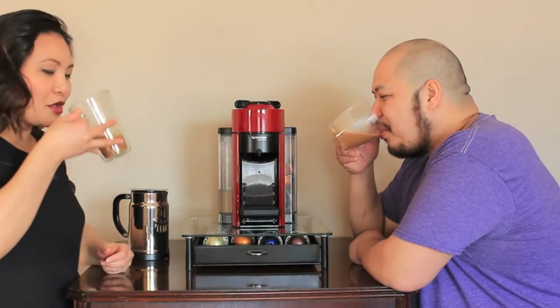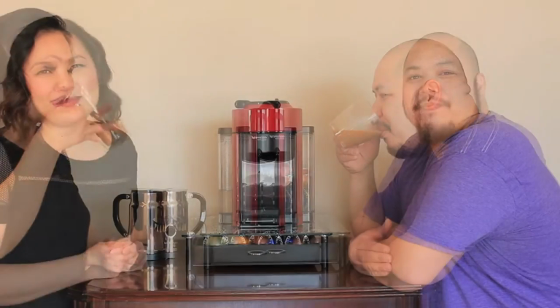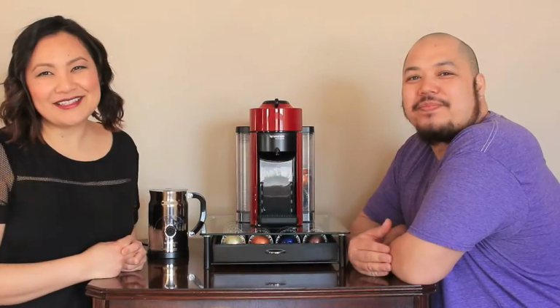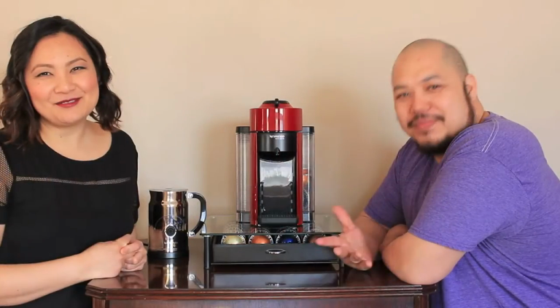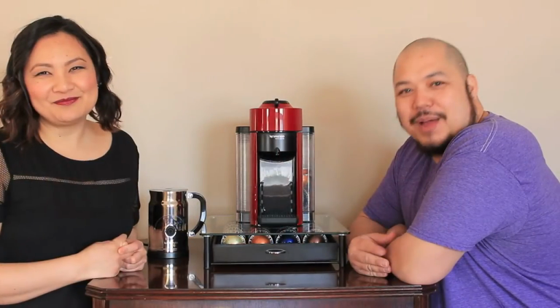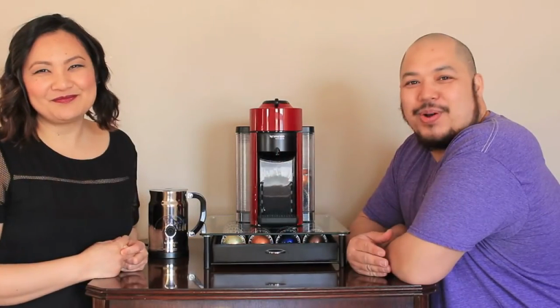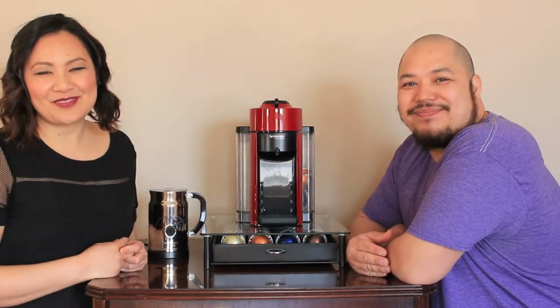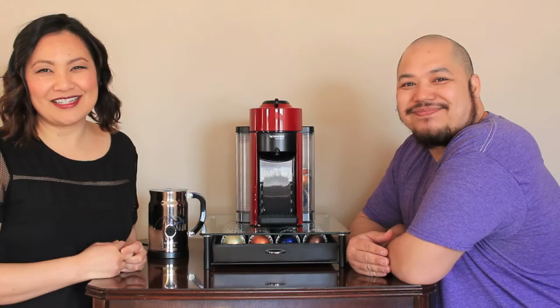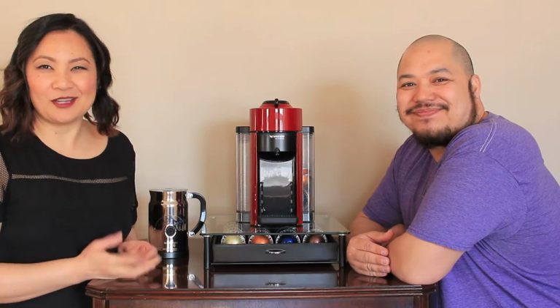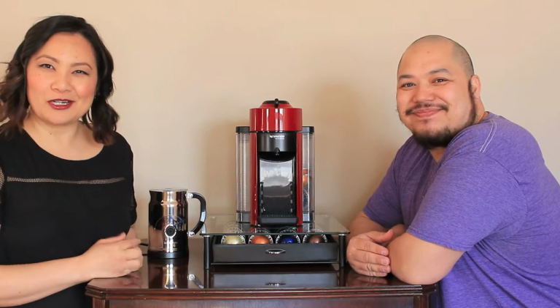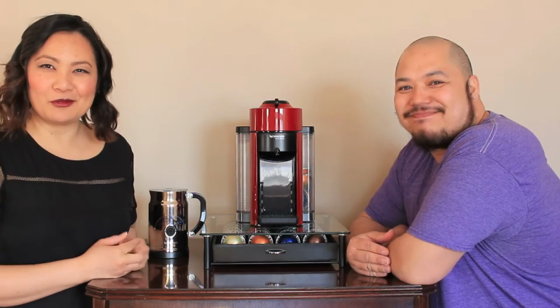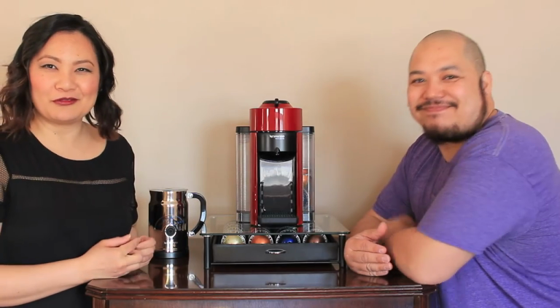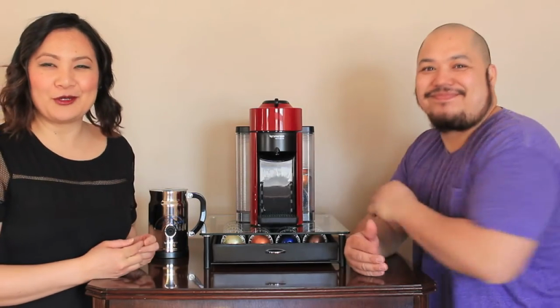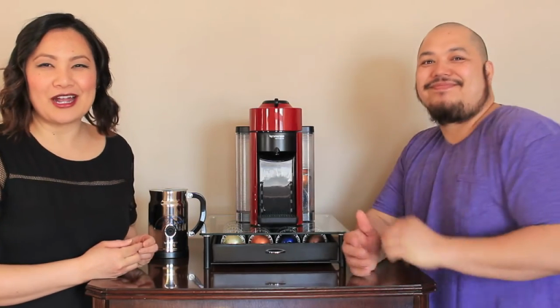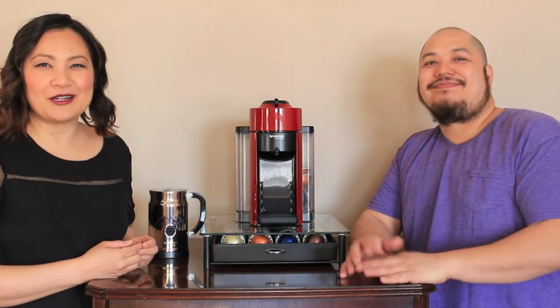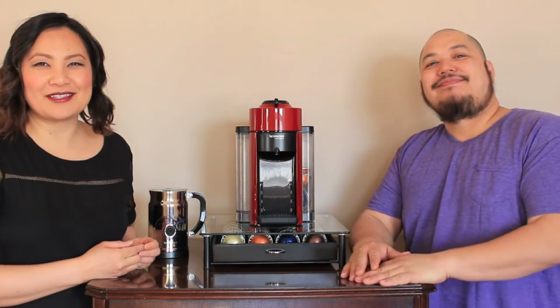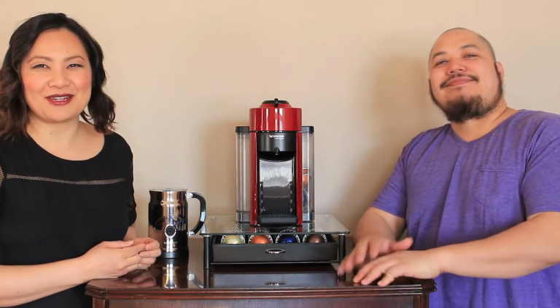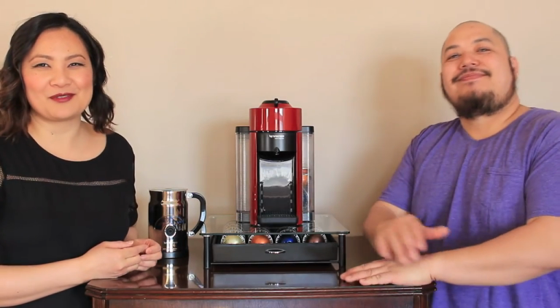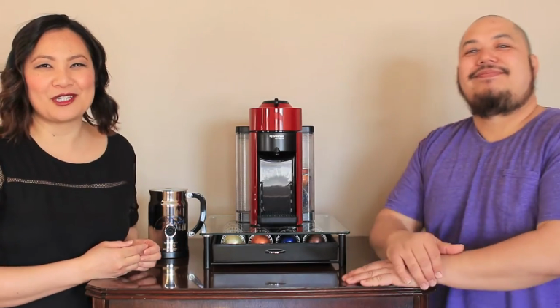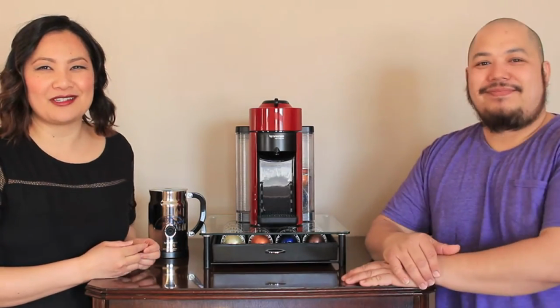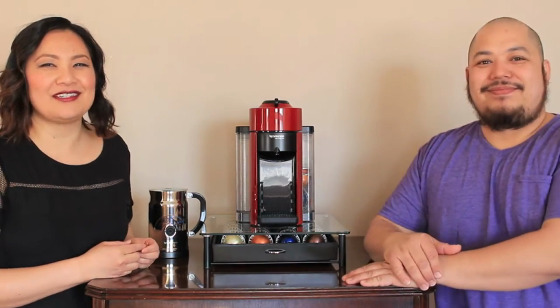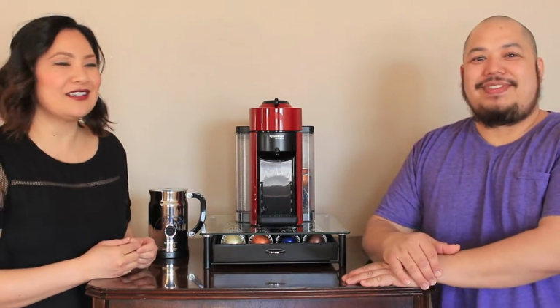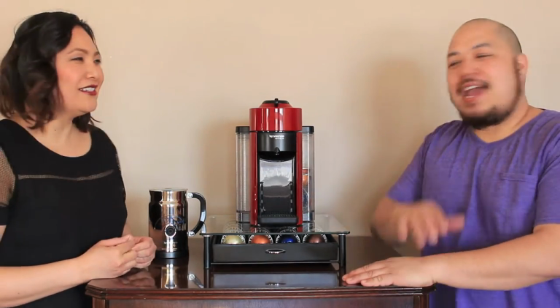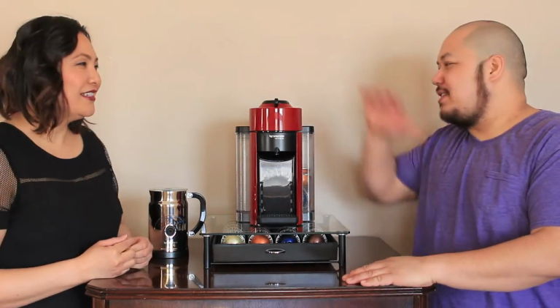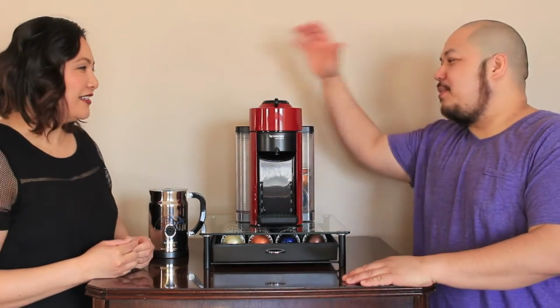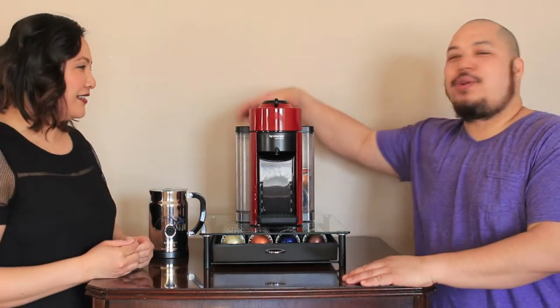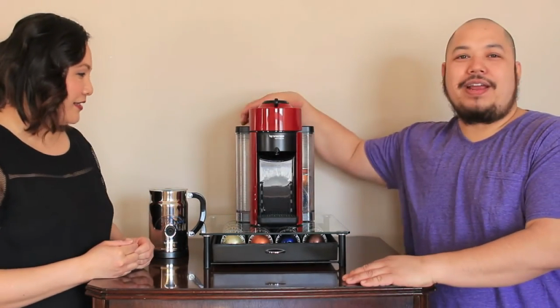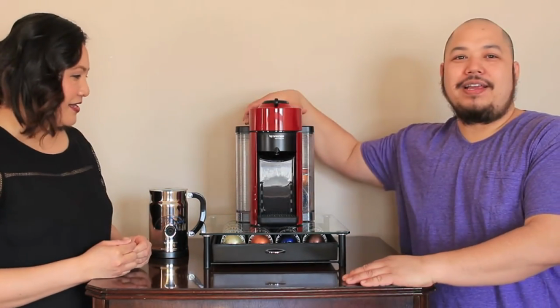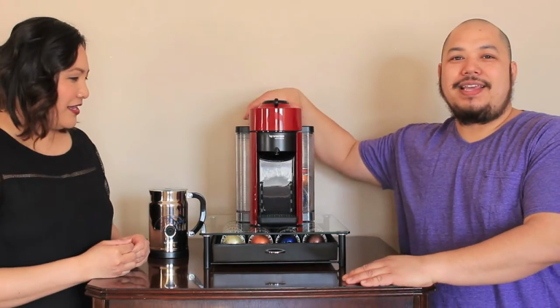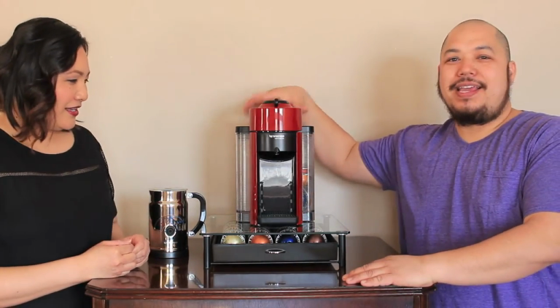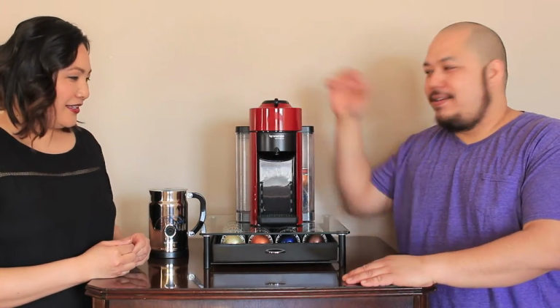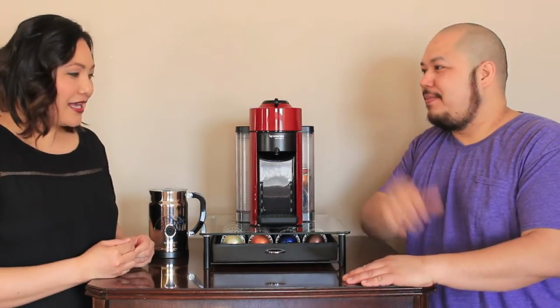I'm Liza. I'm Loli. And today we're going to be reviewing our Nespresso machine — this lovely beauty right here.